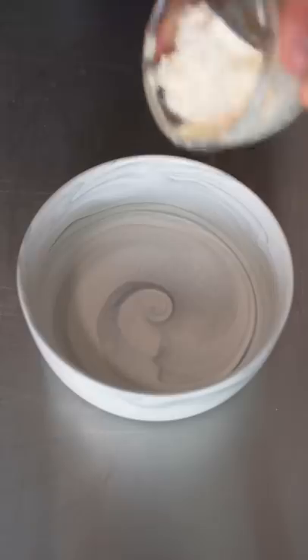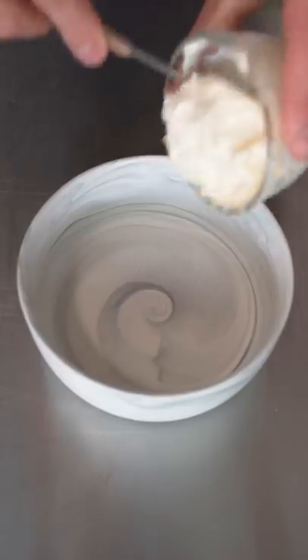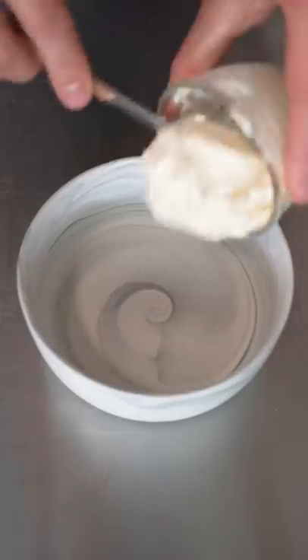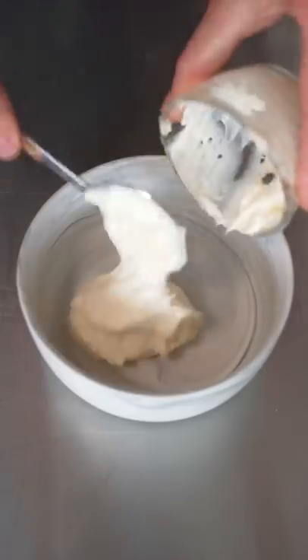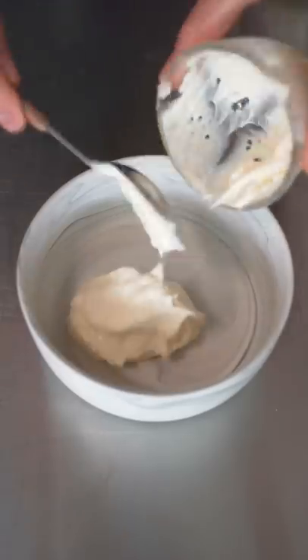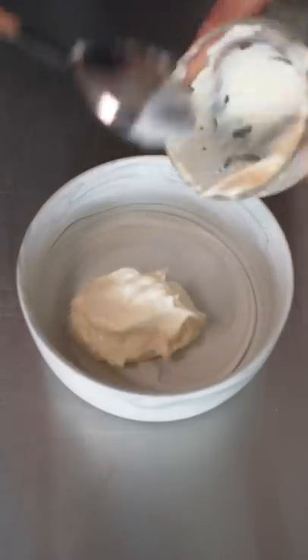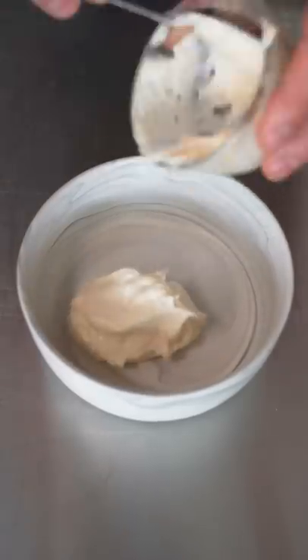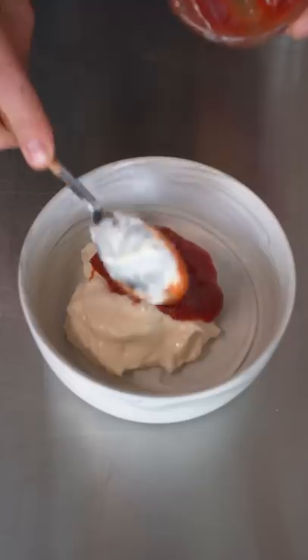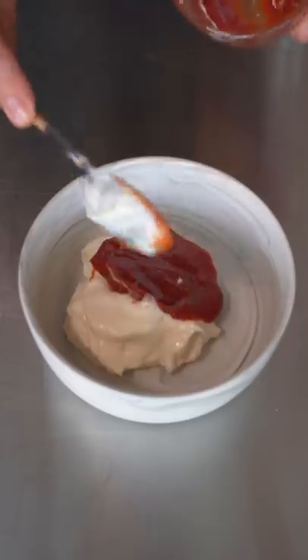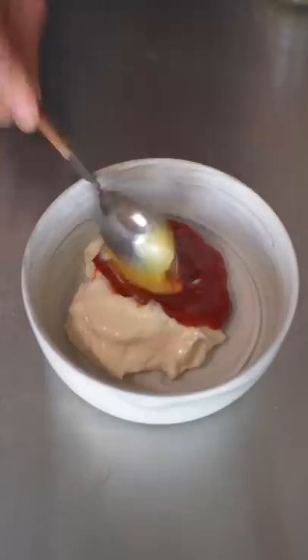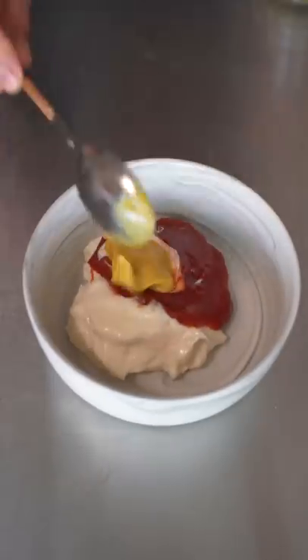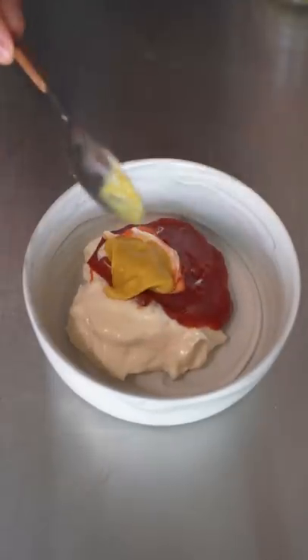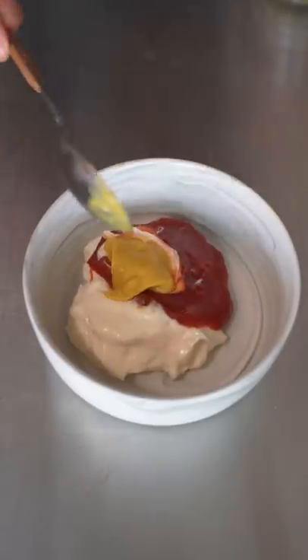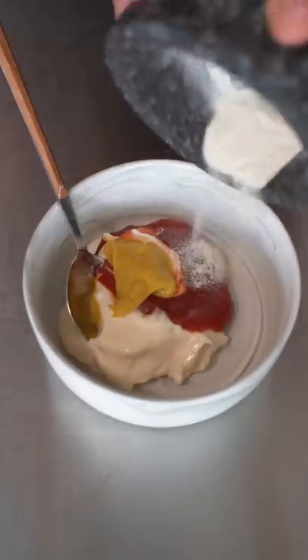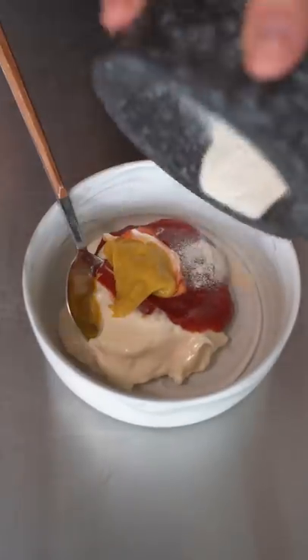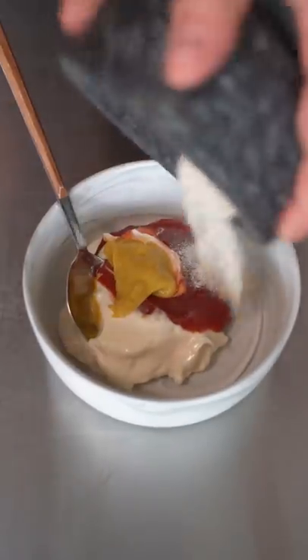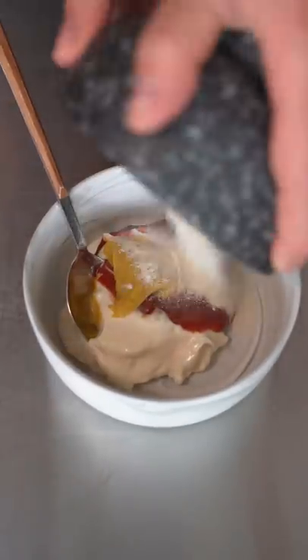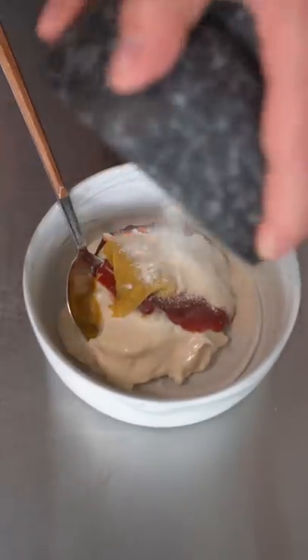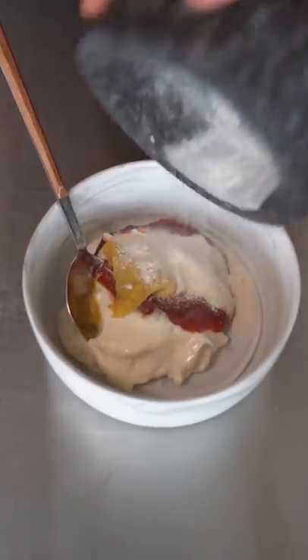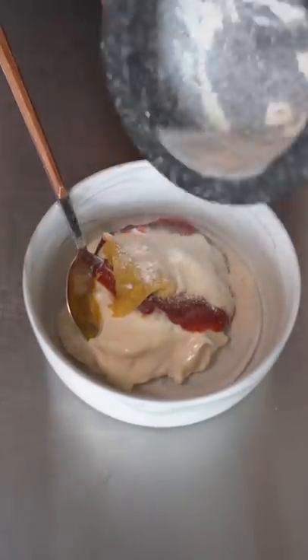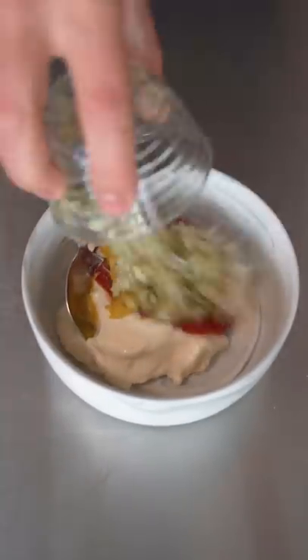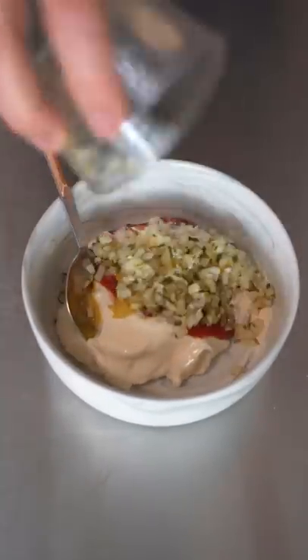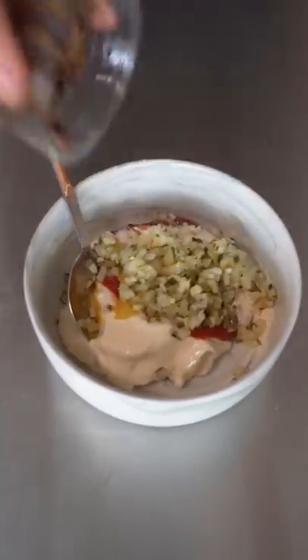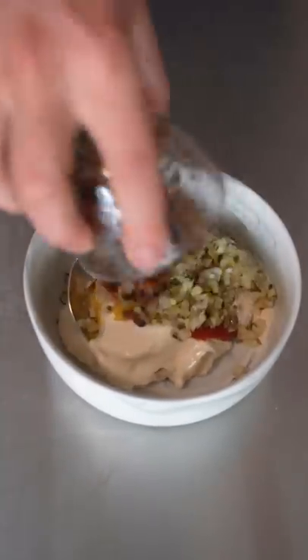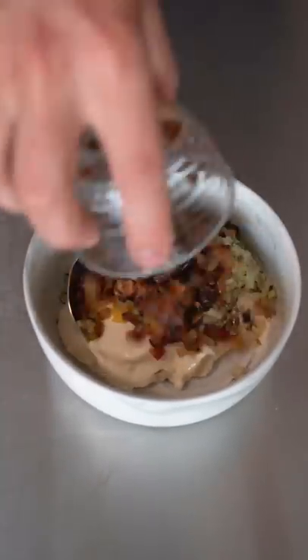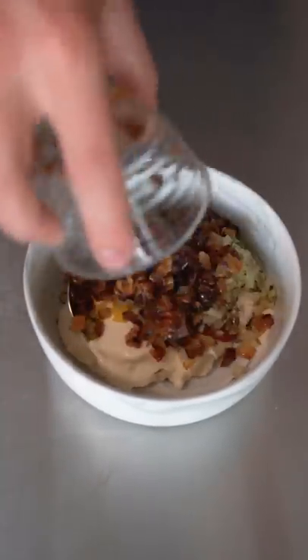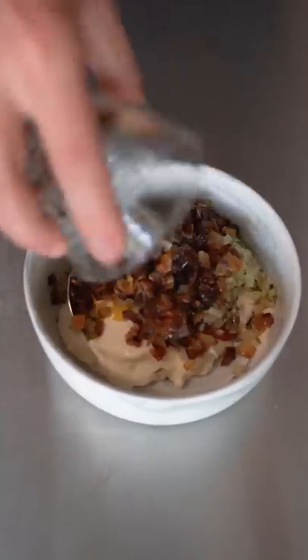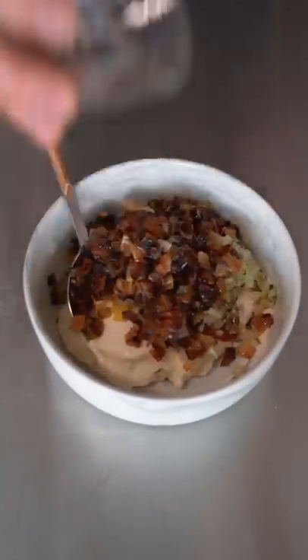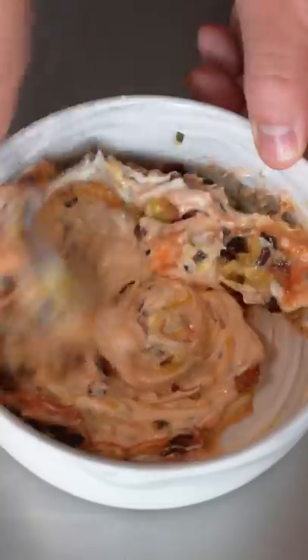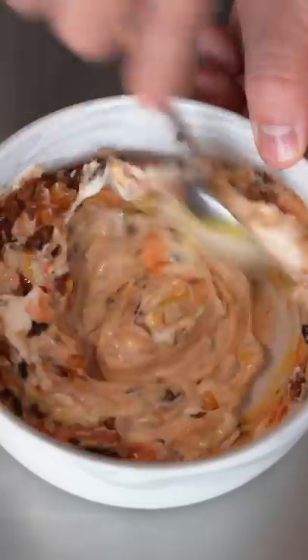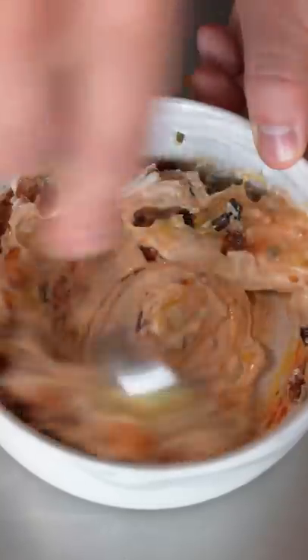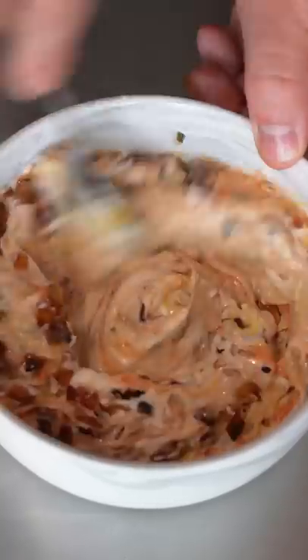For the burger sauce: mayo, ketchup, mustard, garlic powder, onion powder, pickles, and sauteed onions. And just mix it up.